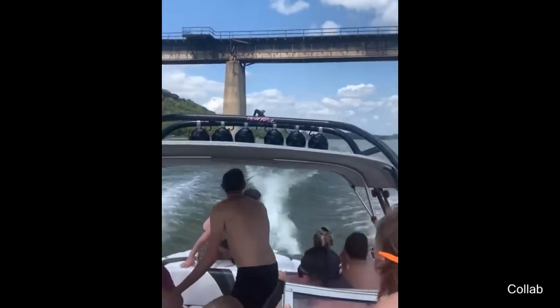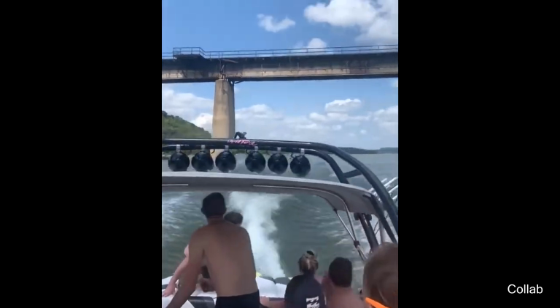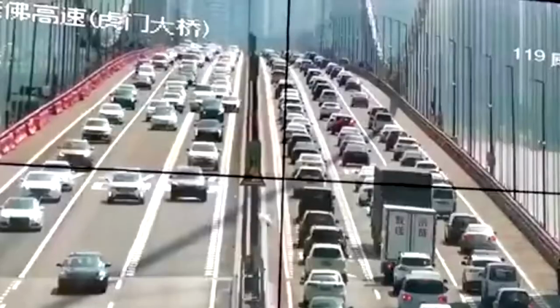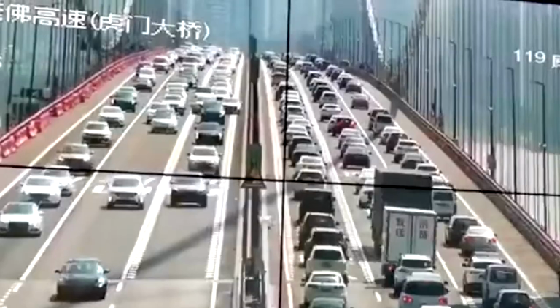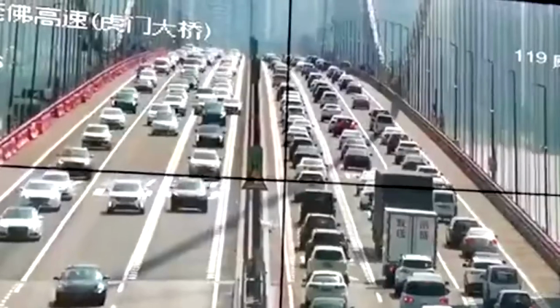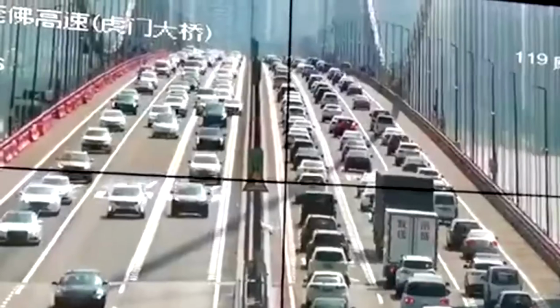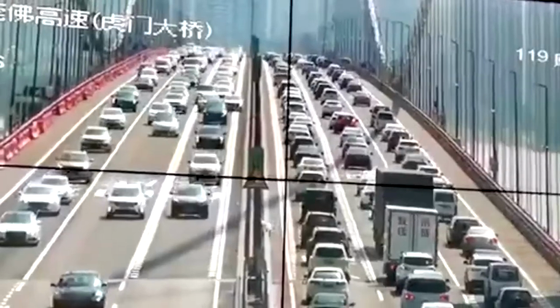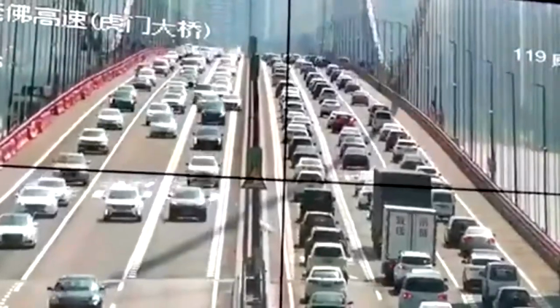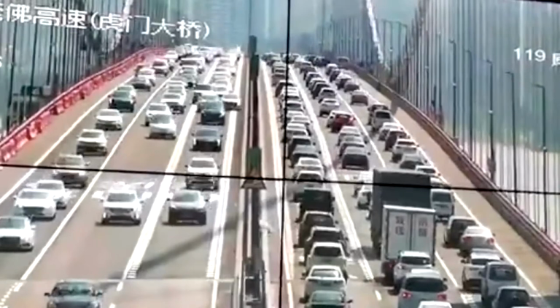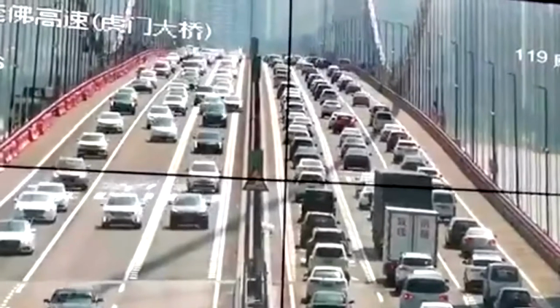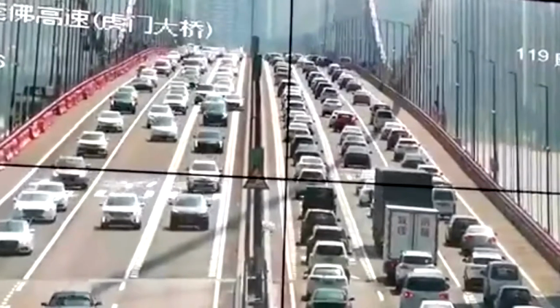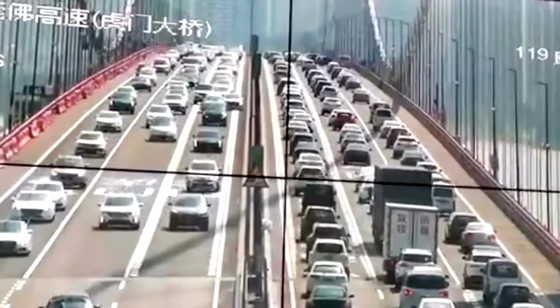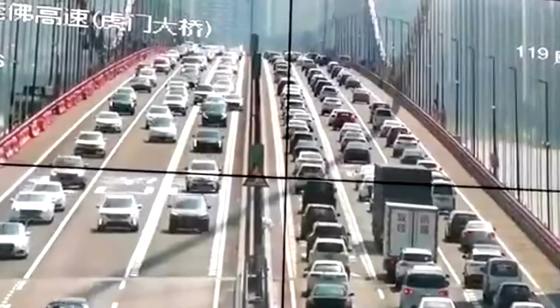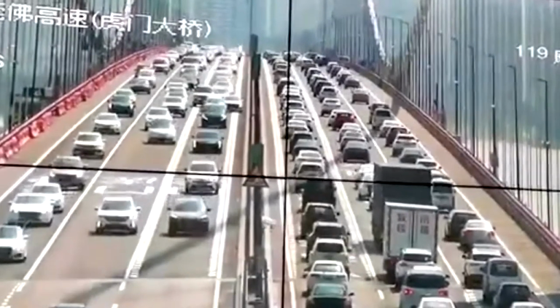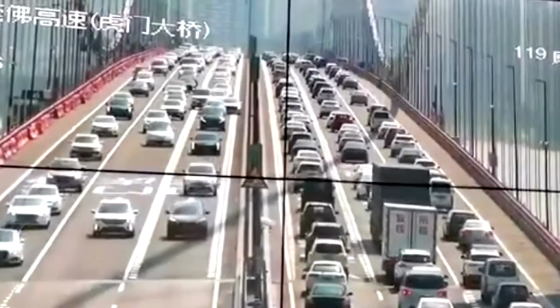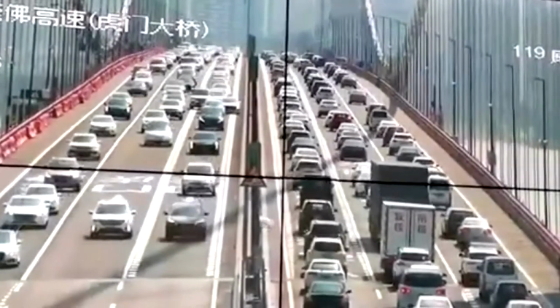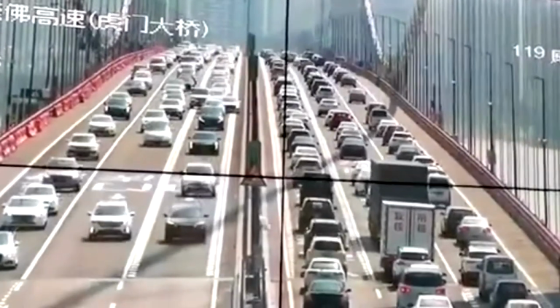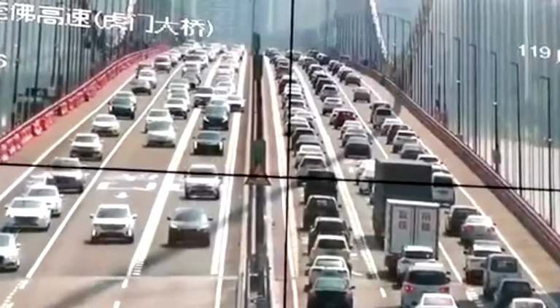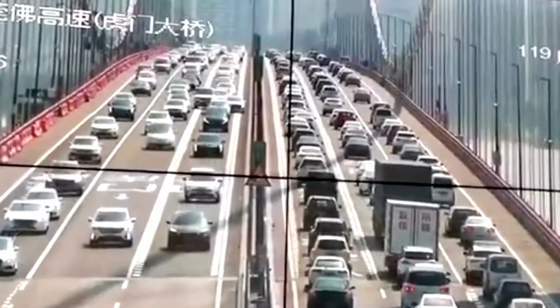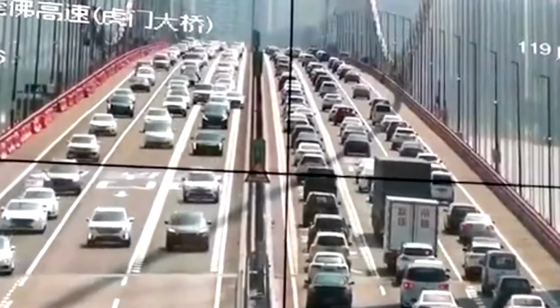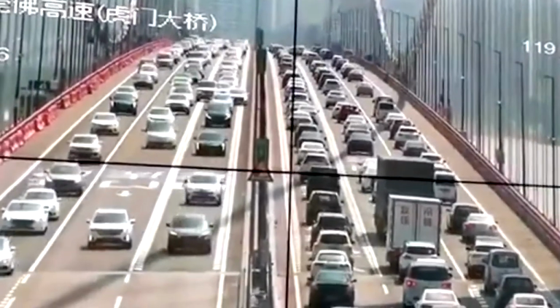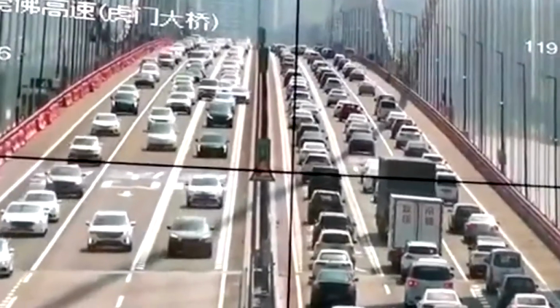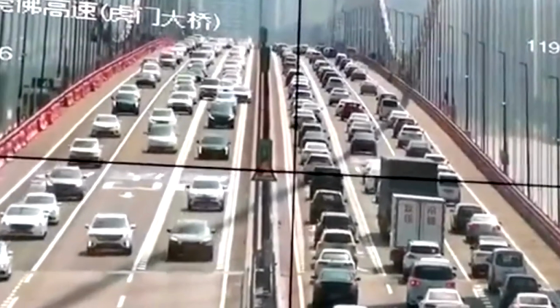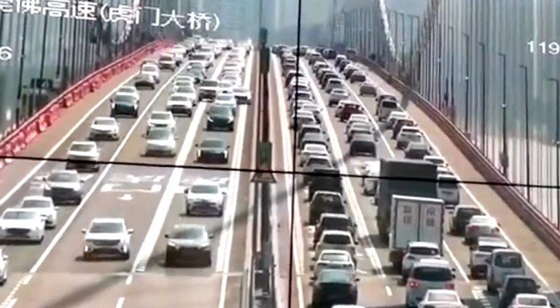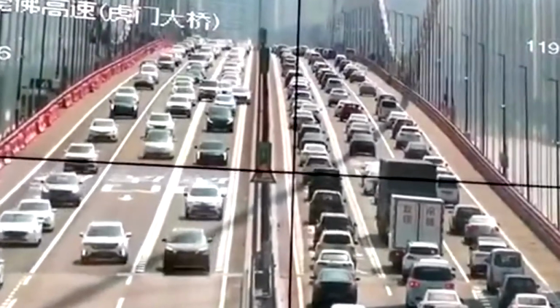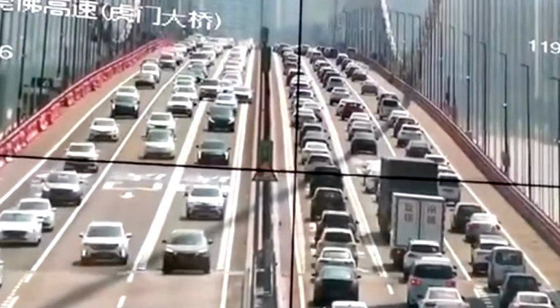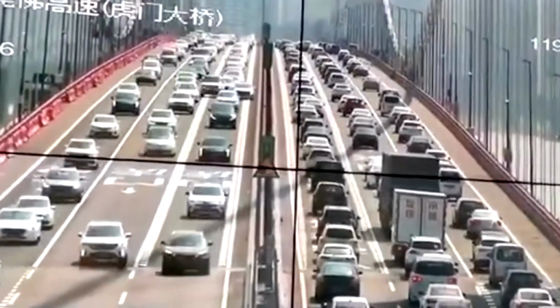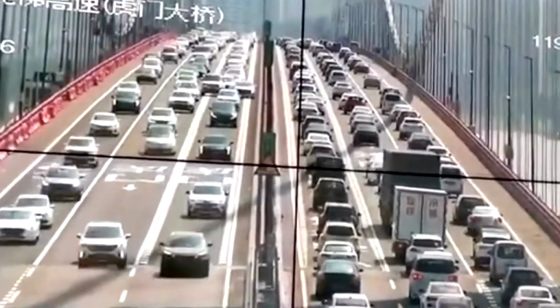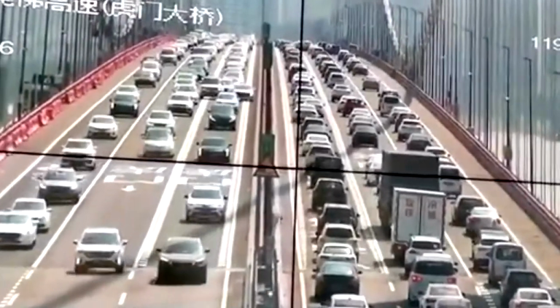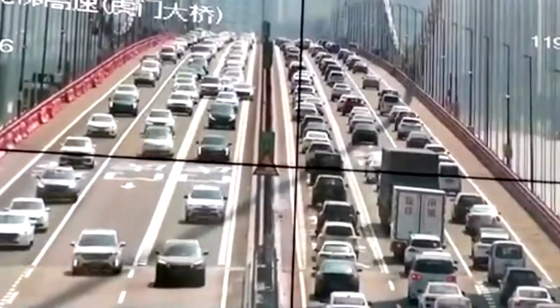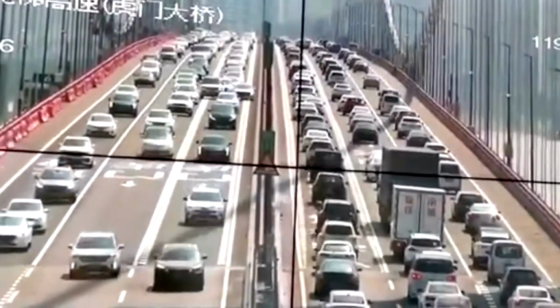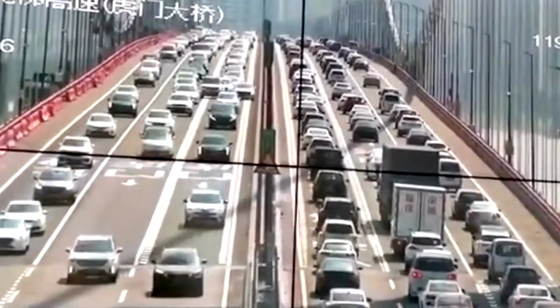This bridge in China had to be shut down after it started waving up and down due to windy conditions.